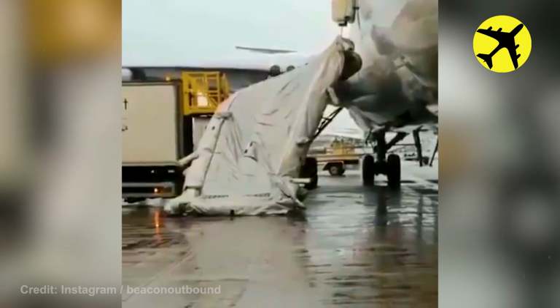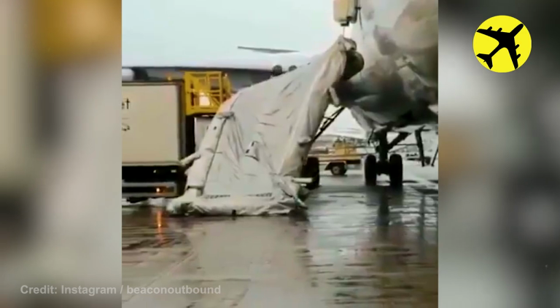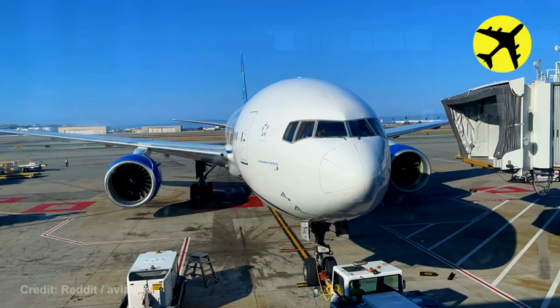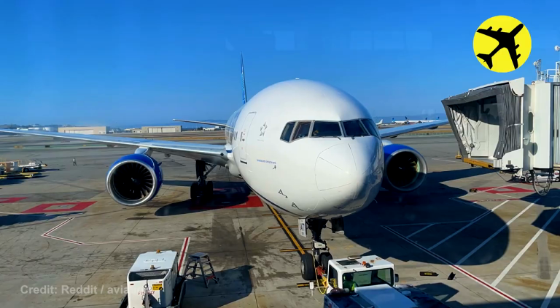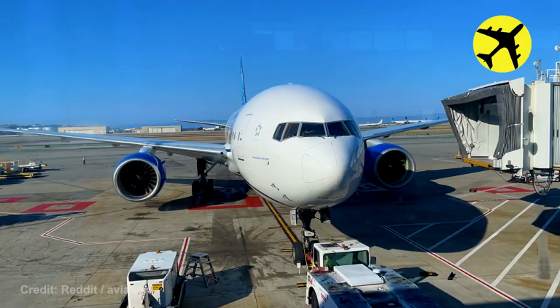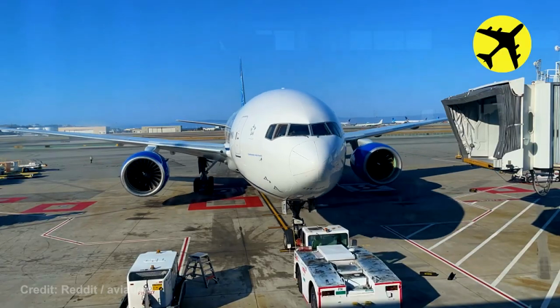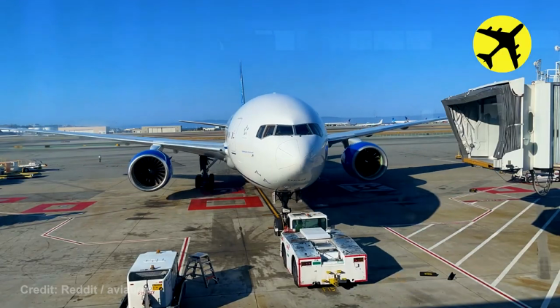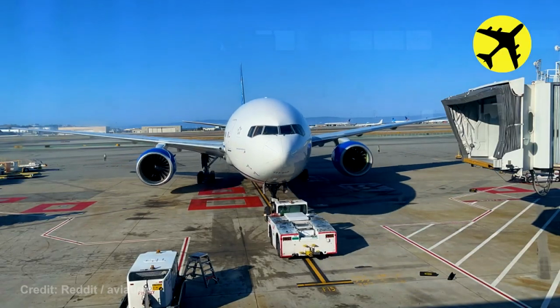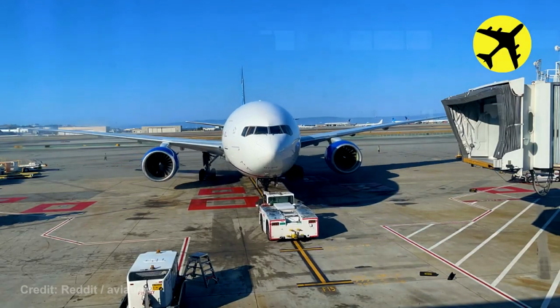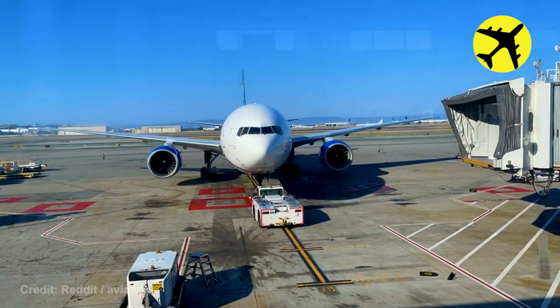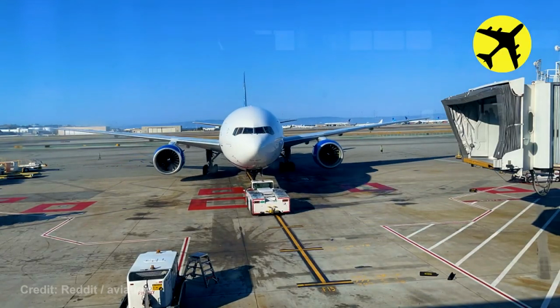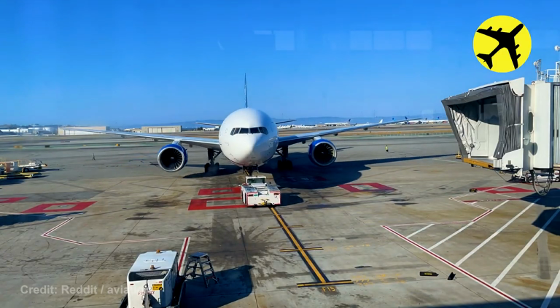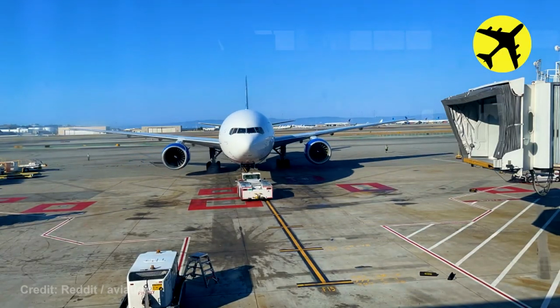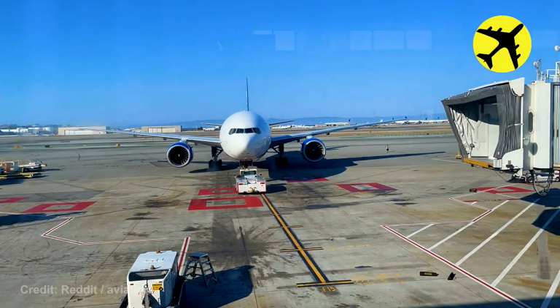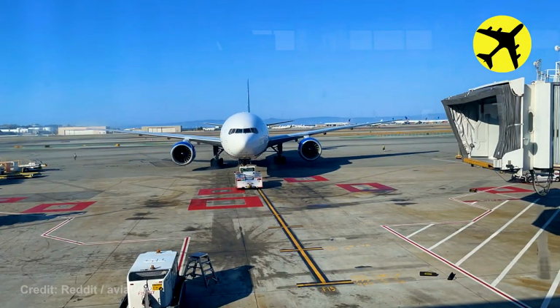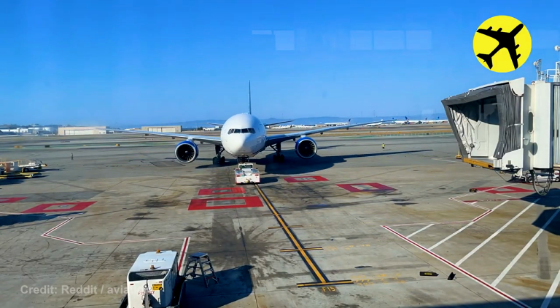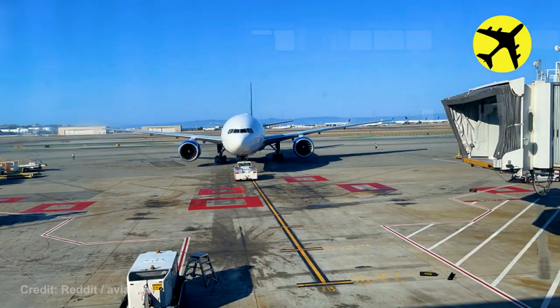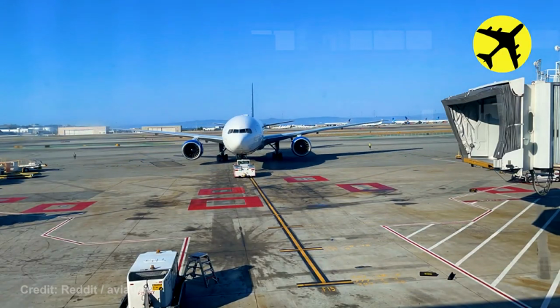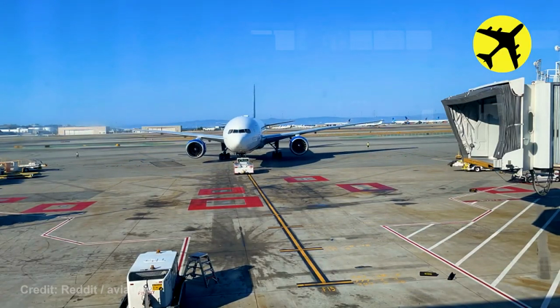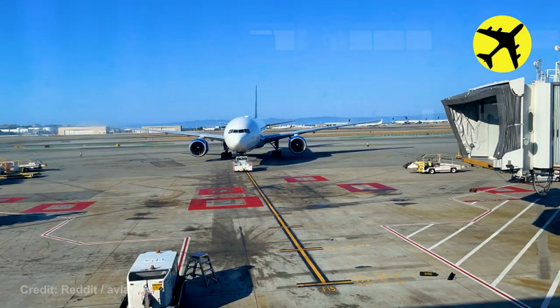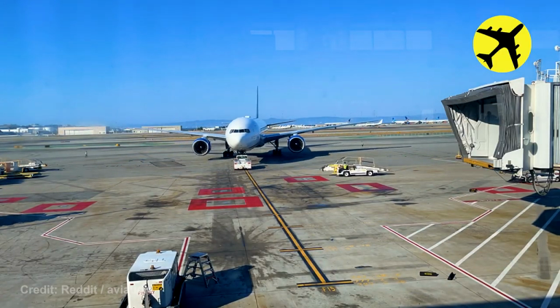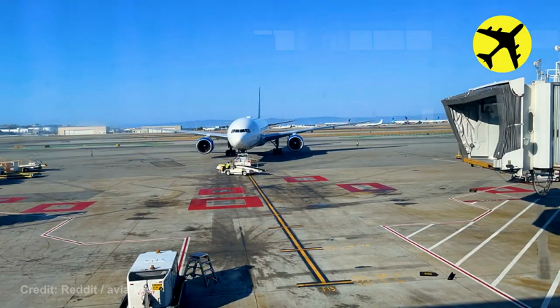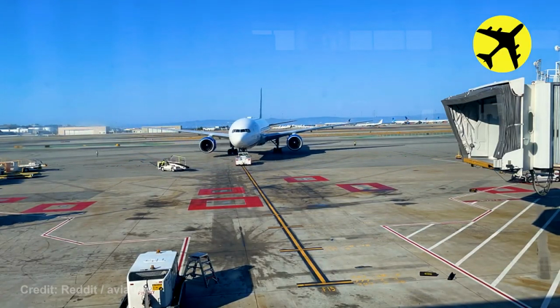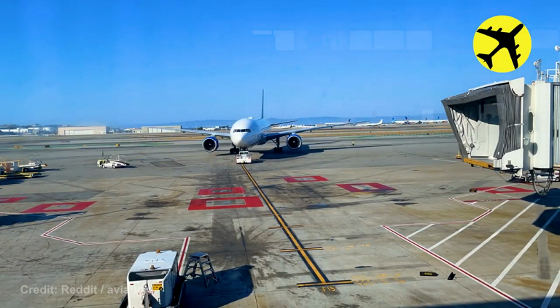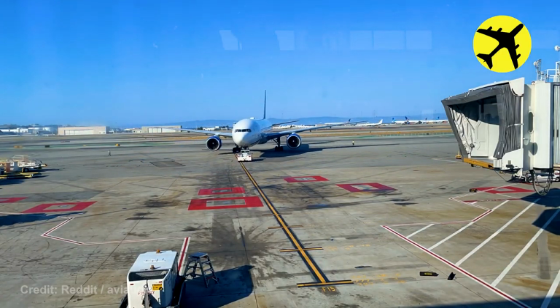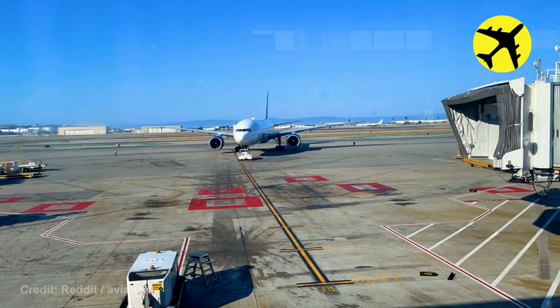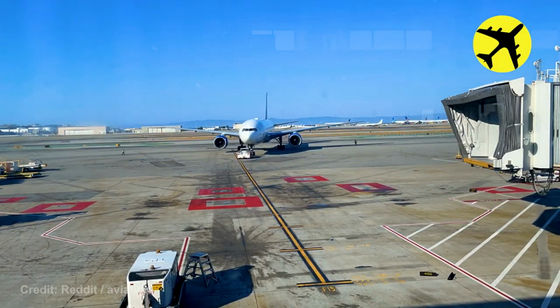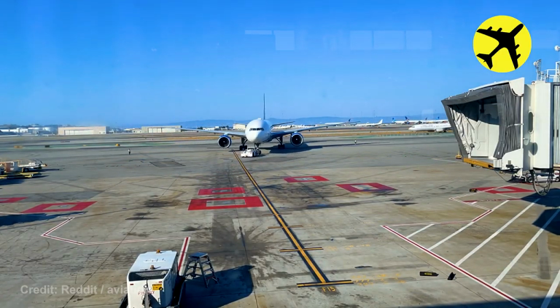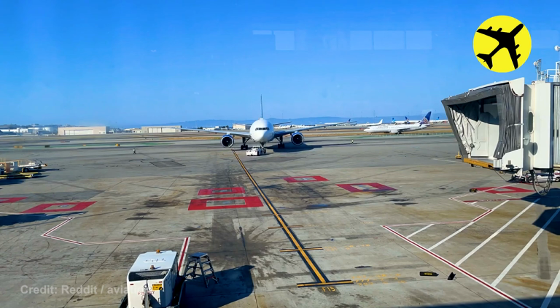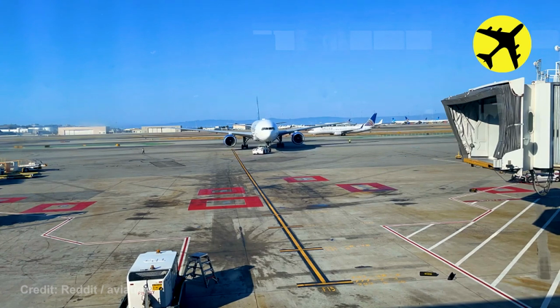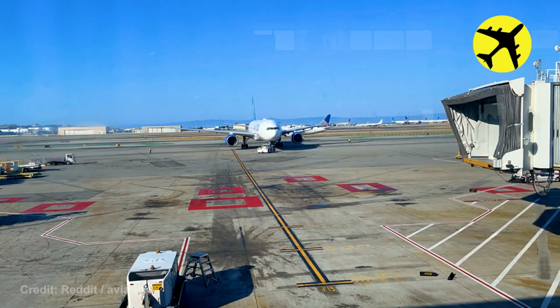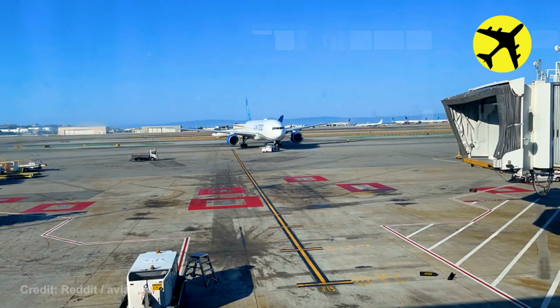A time-lapse video of this Boeing 777 getting pushed back and taxiing.